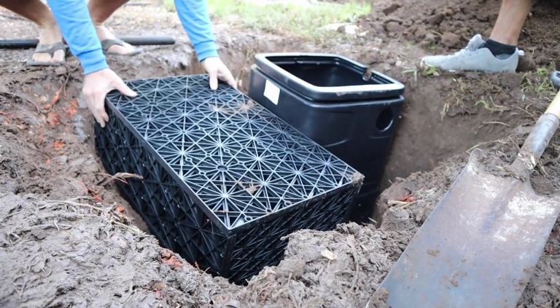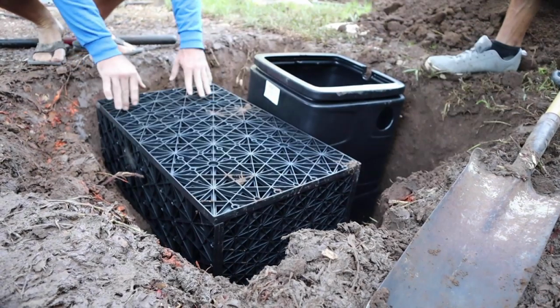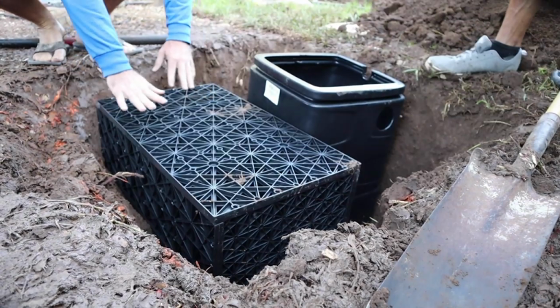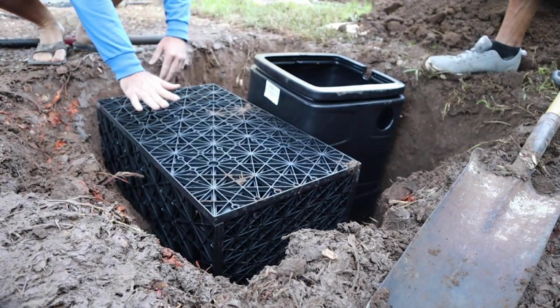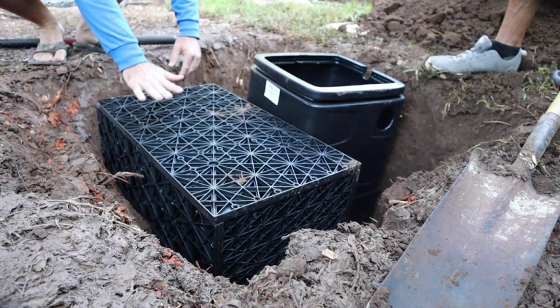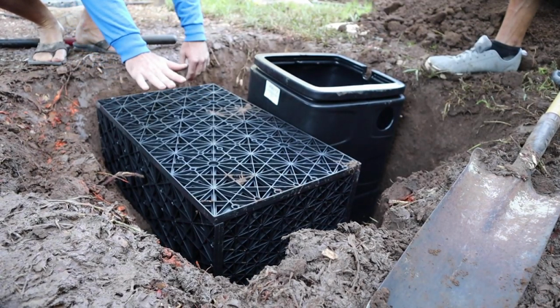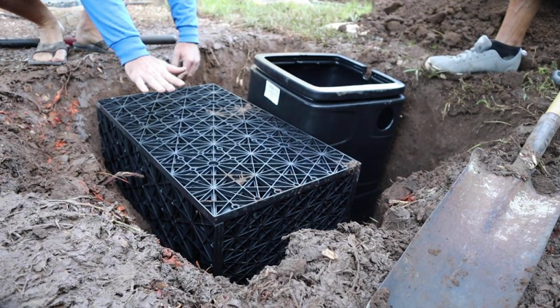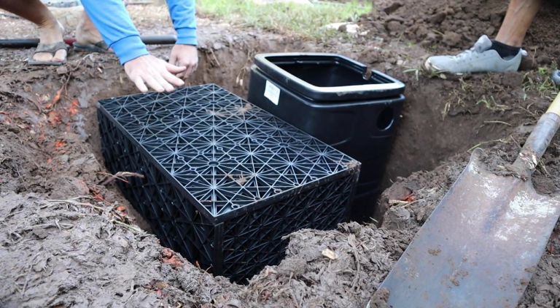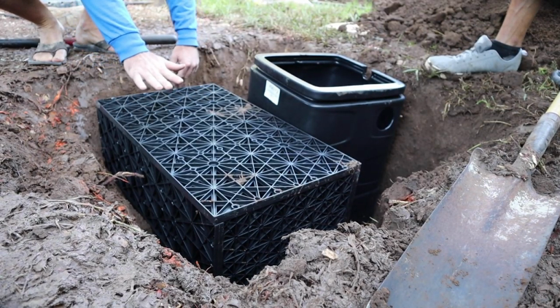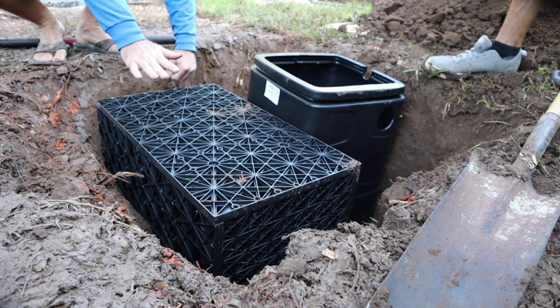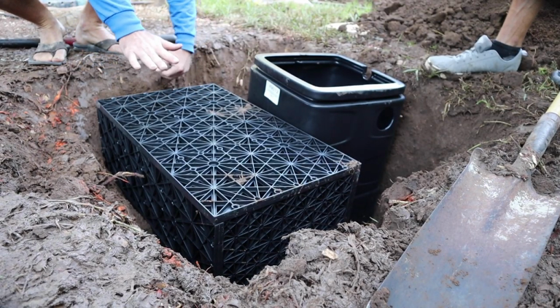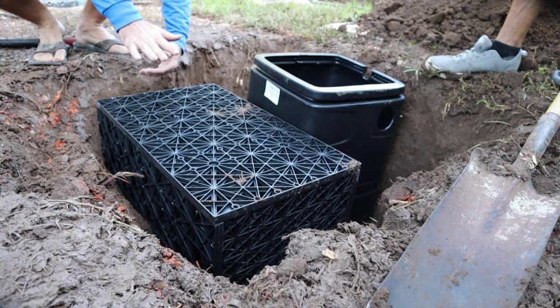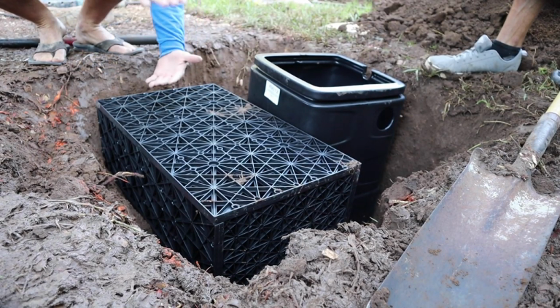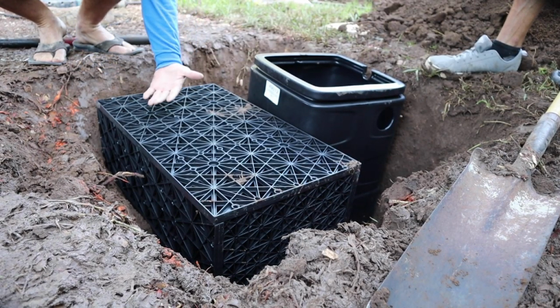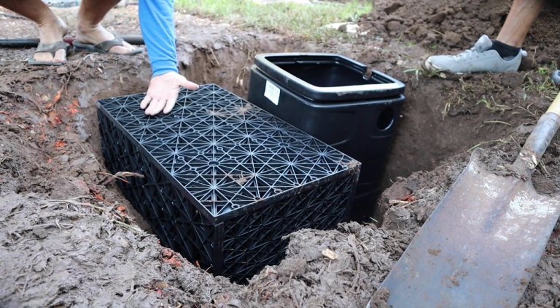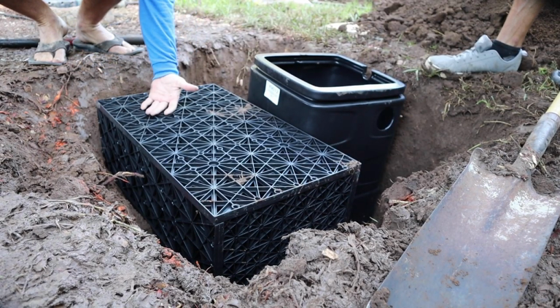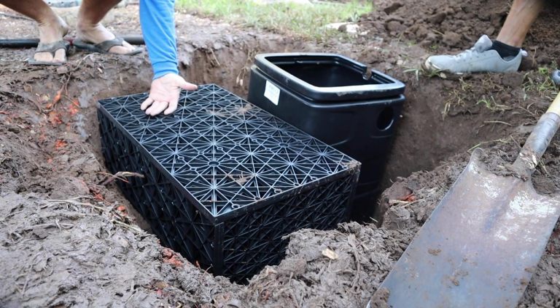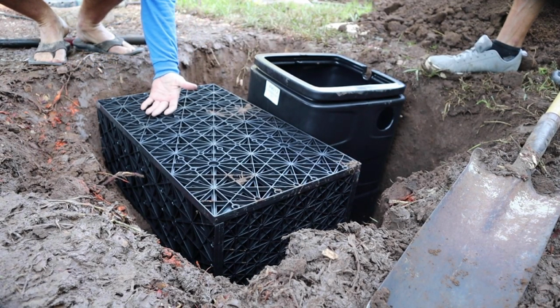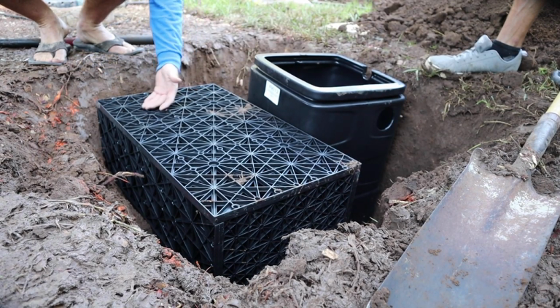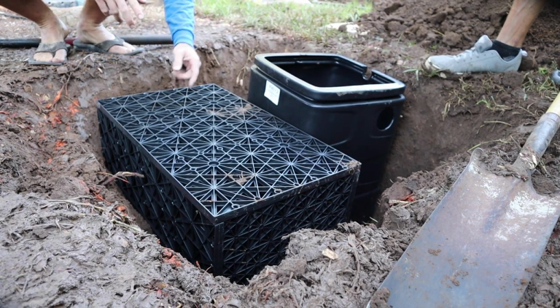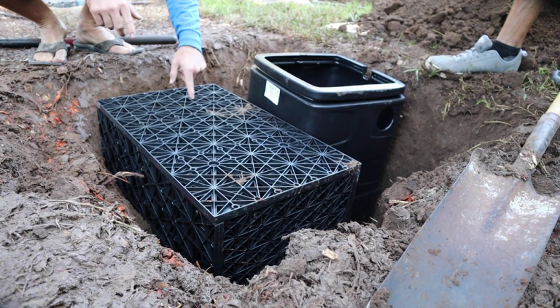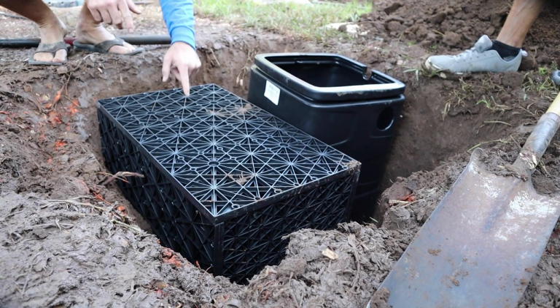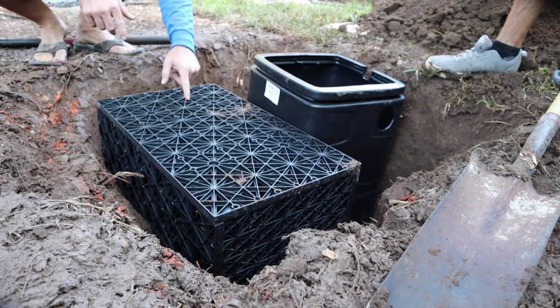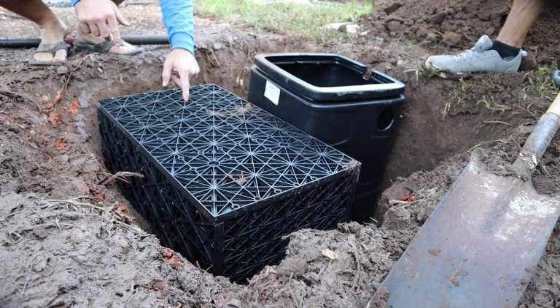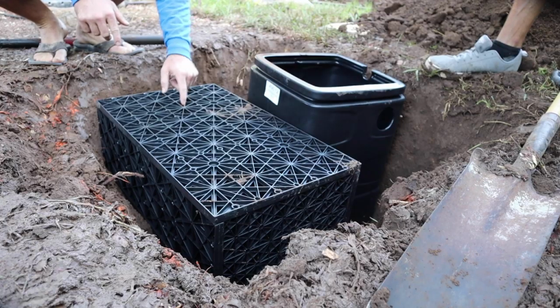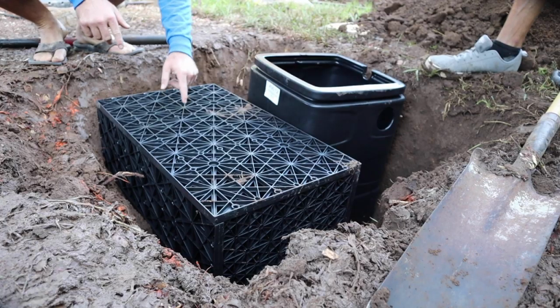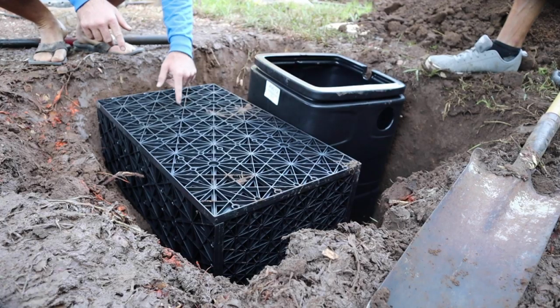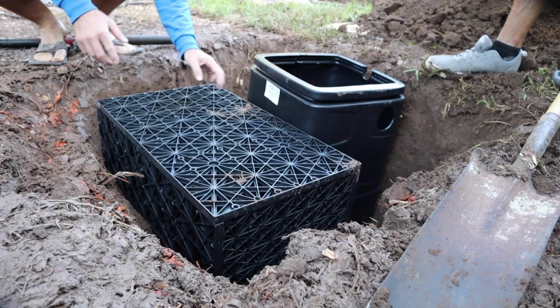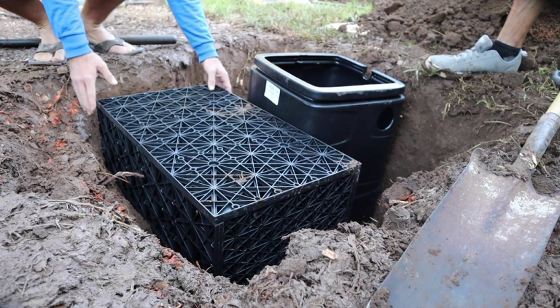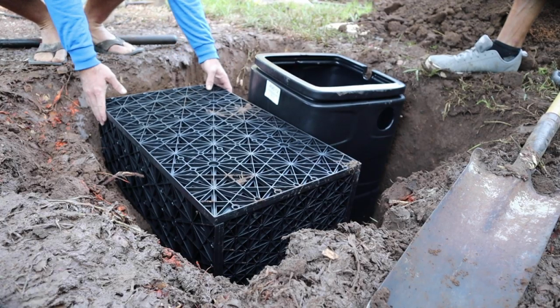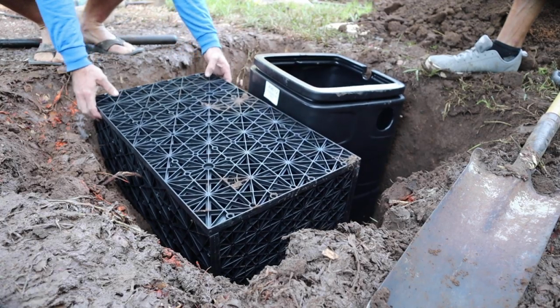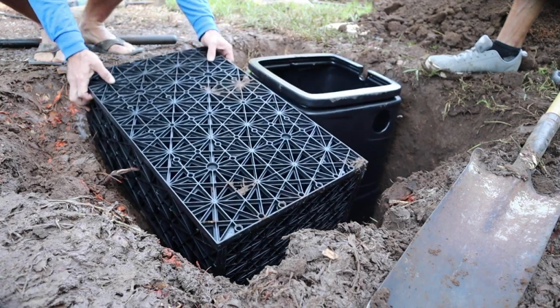We need to put gravel on that. There's not much water - we need like this much water, so this needs to go down a lot more. We're not cutting it.